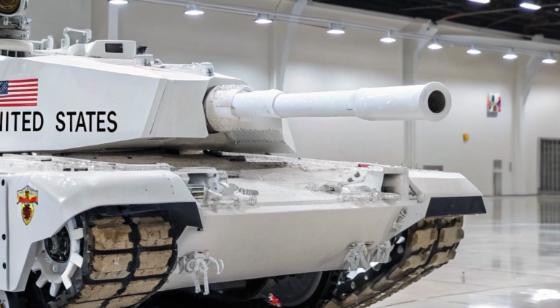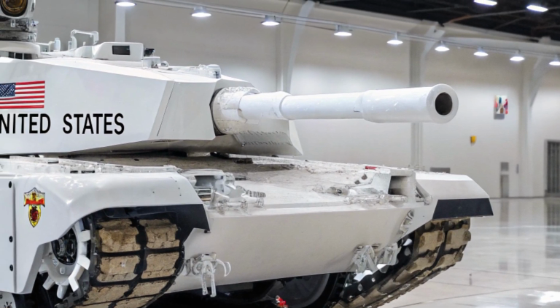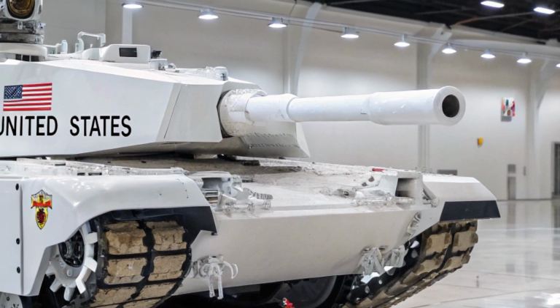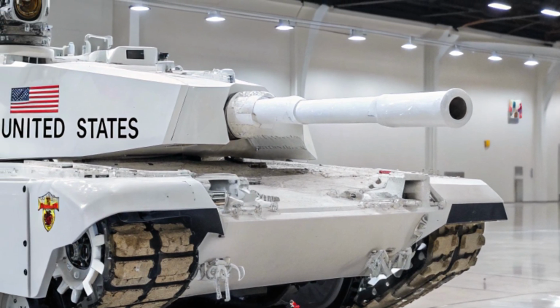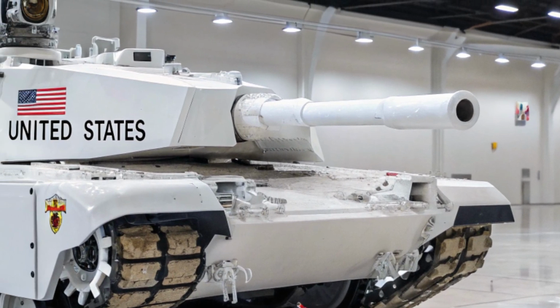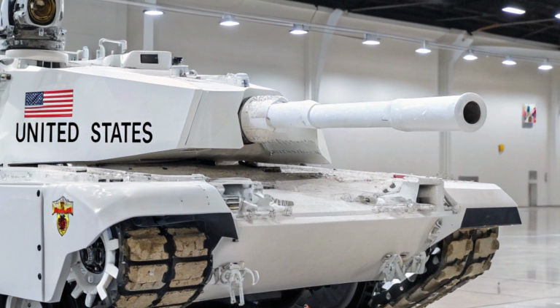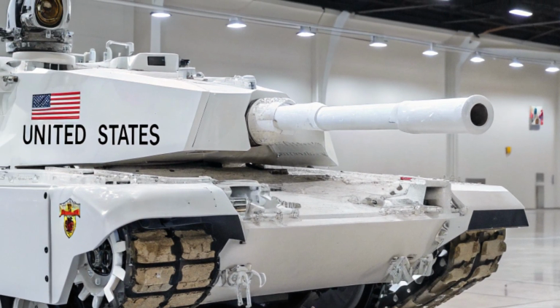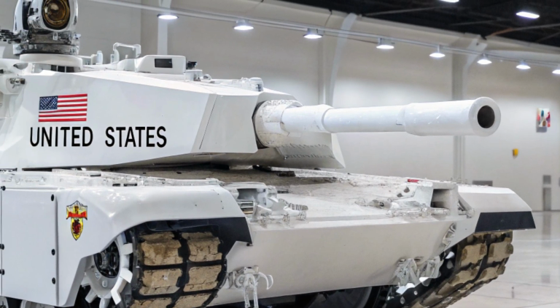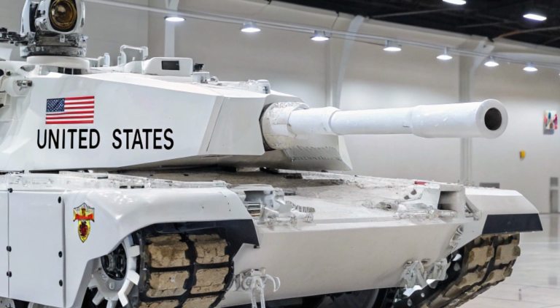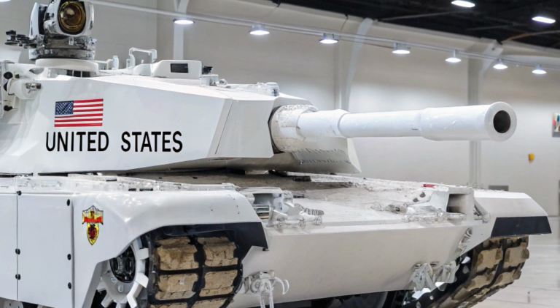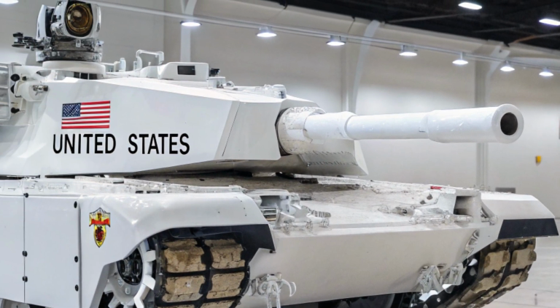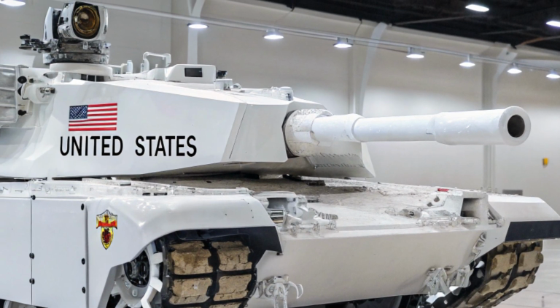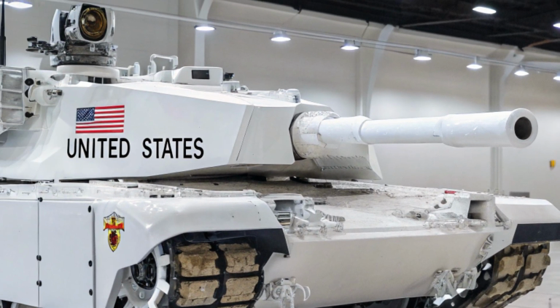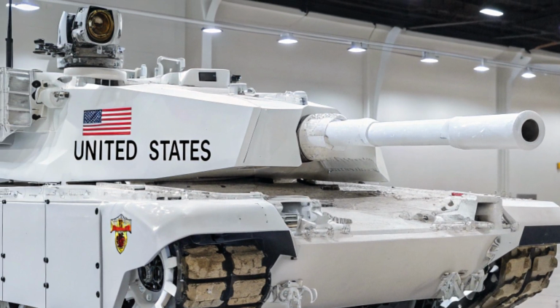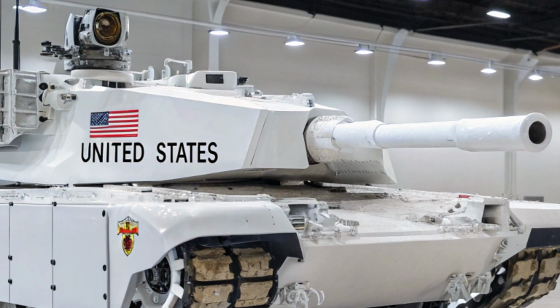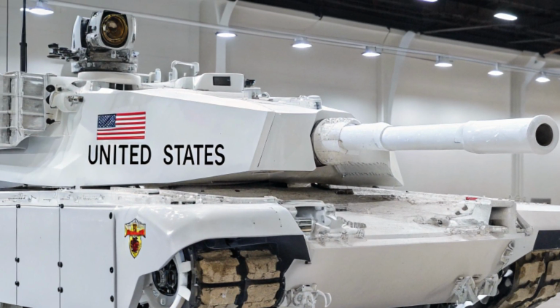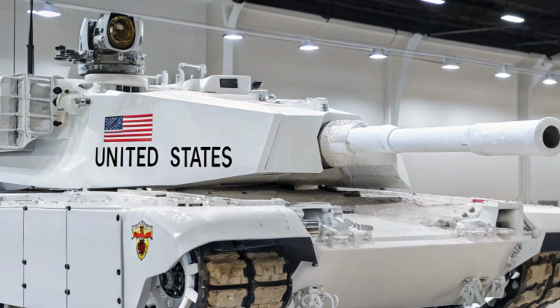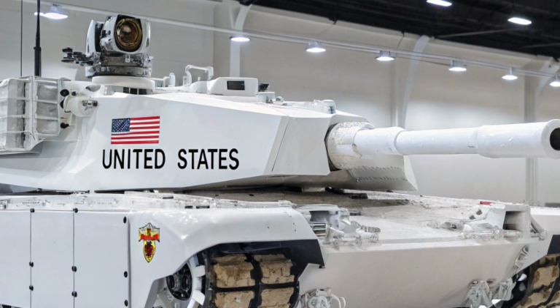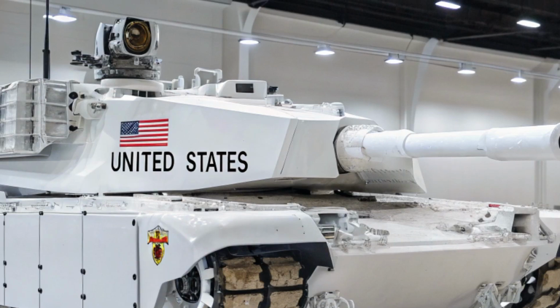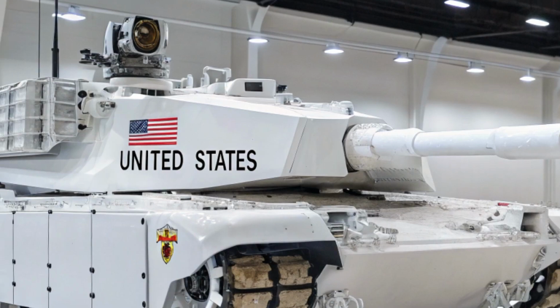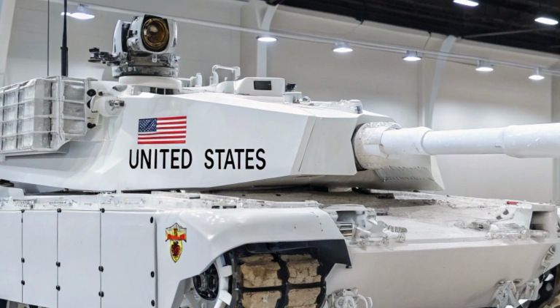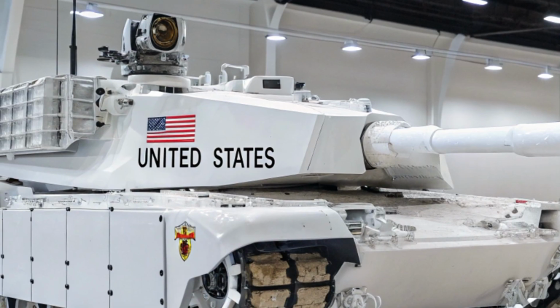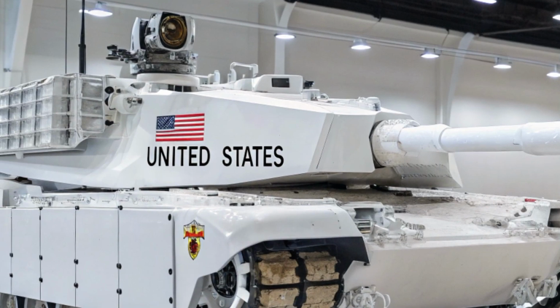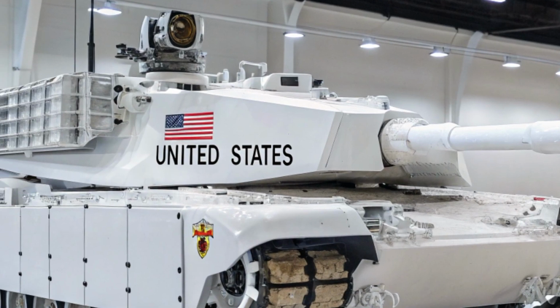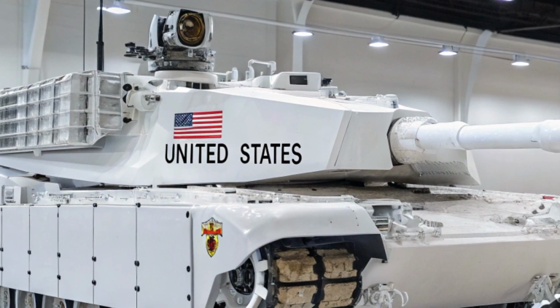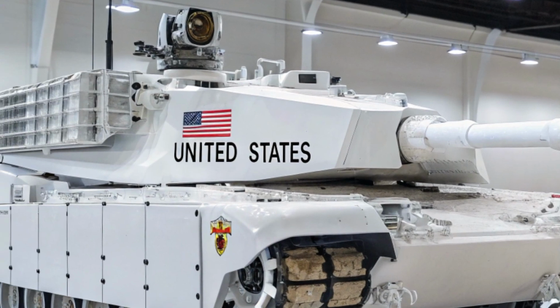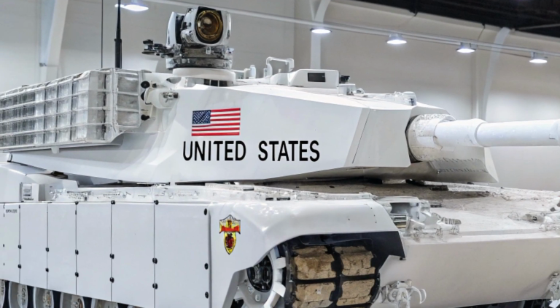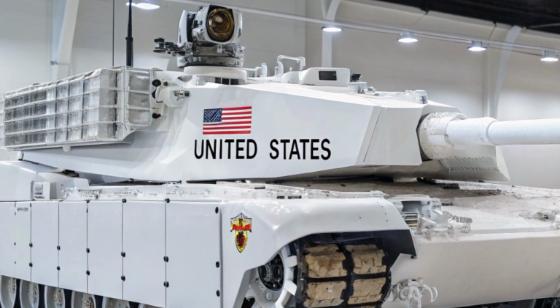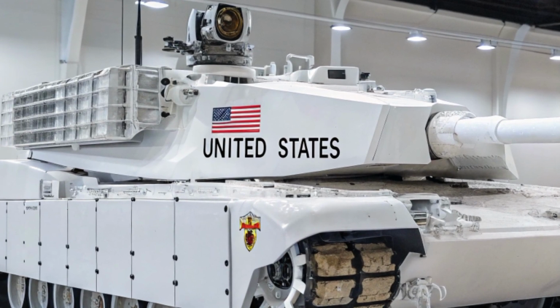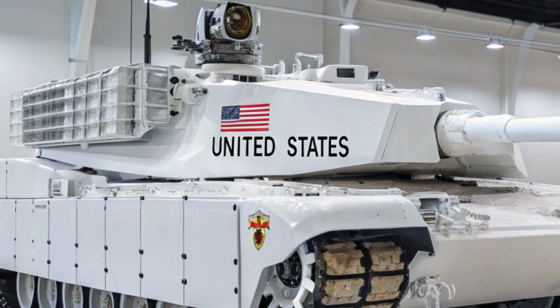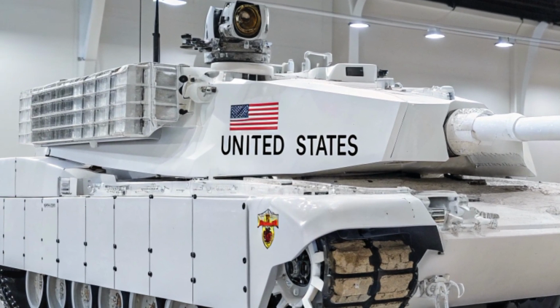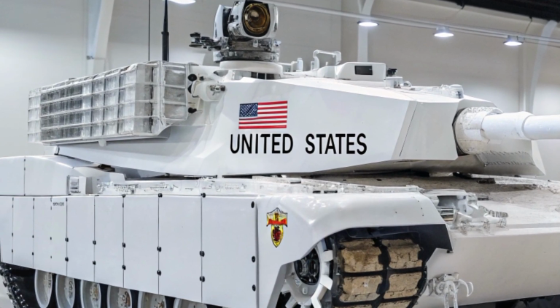This is Tank Command HQ, and we just brought you face to face with the American future of speed.